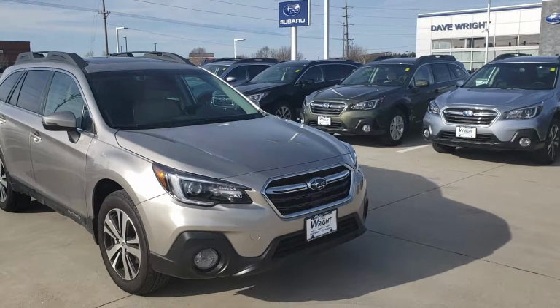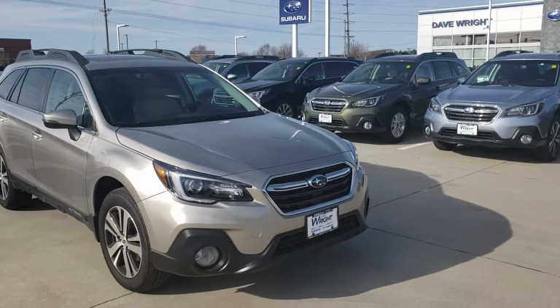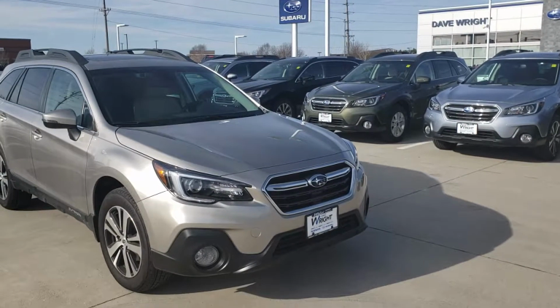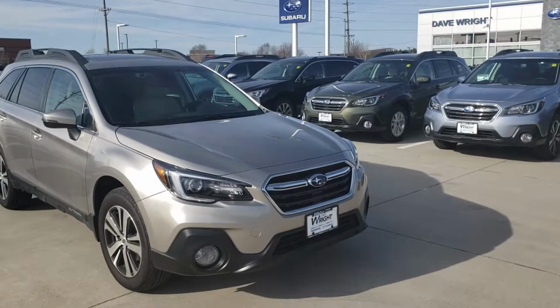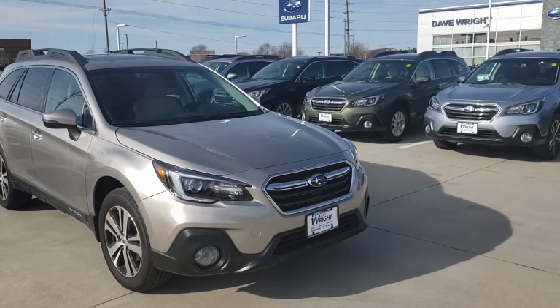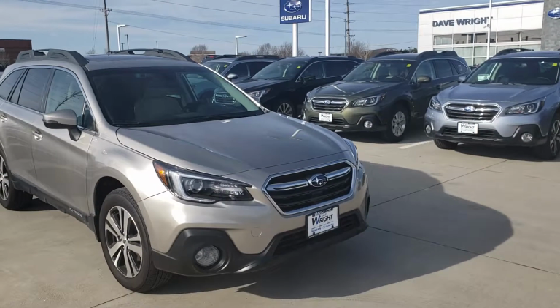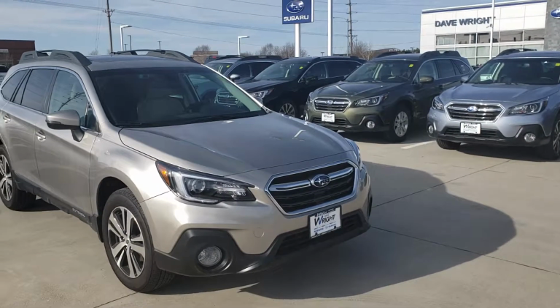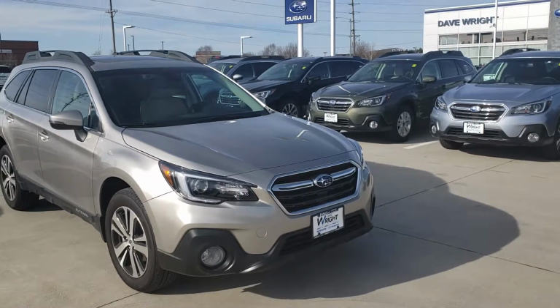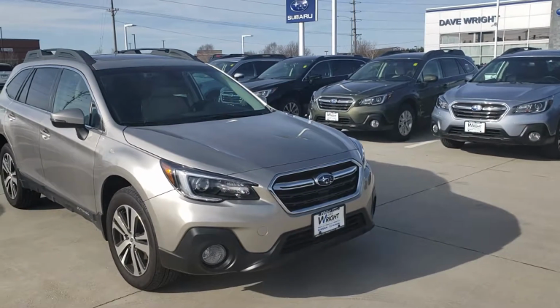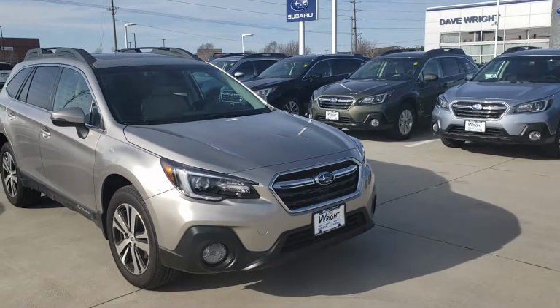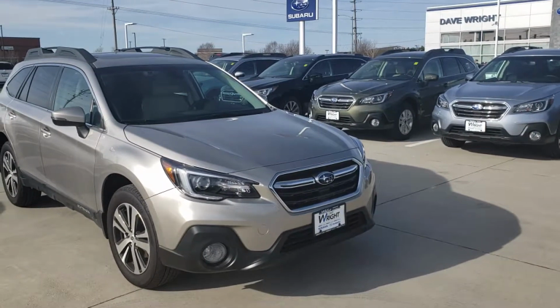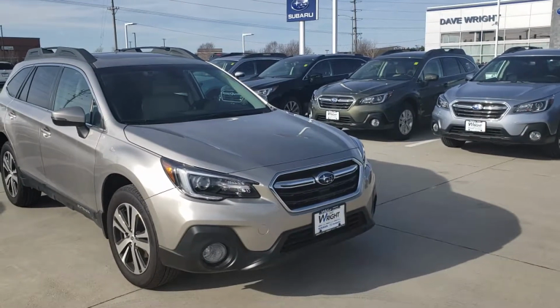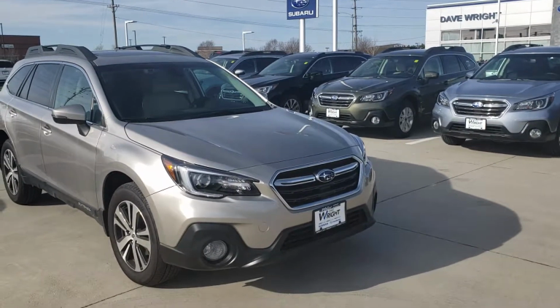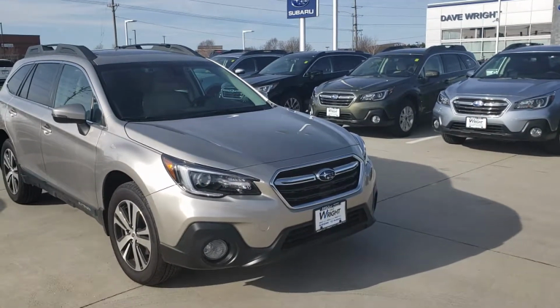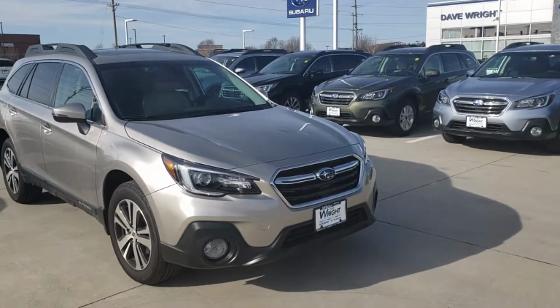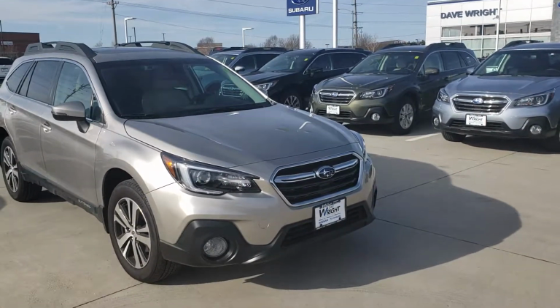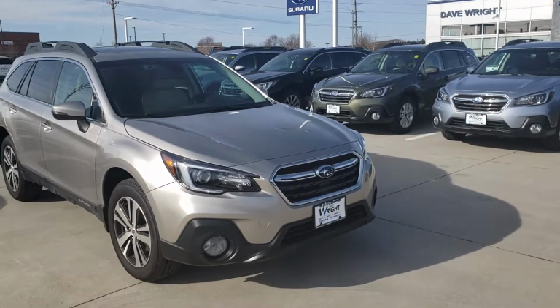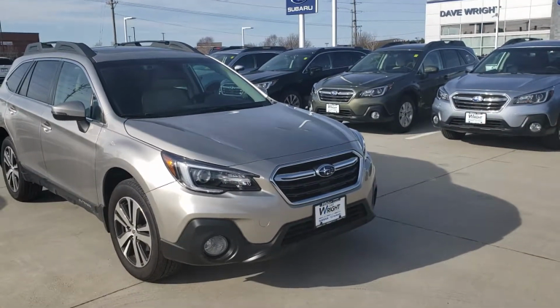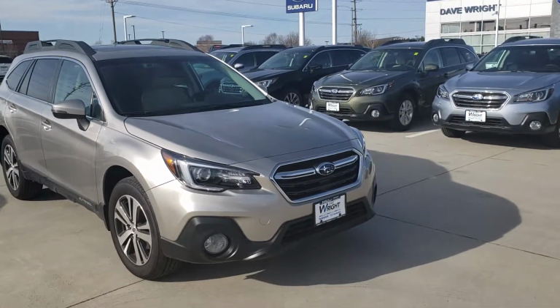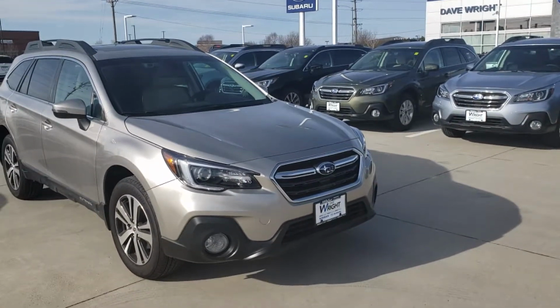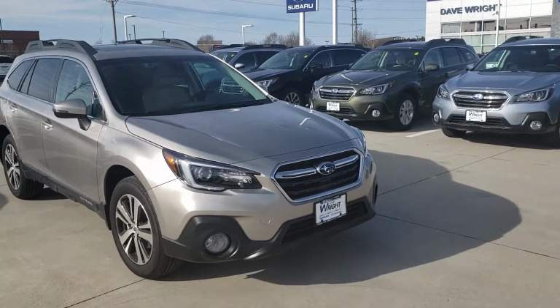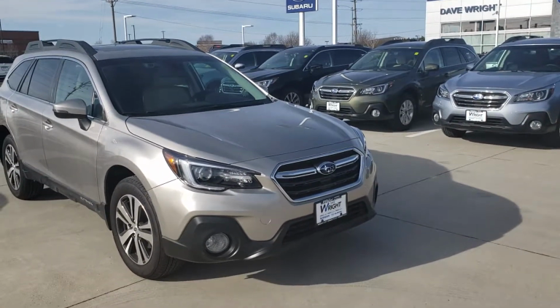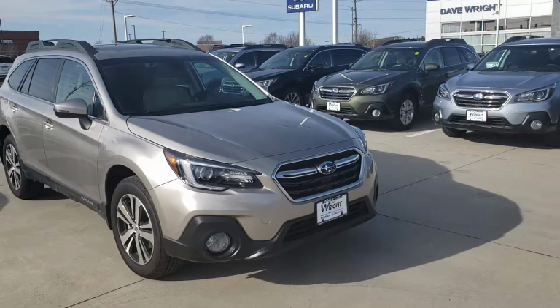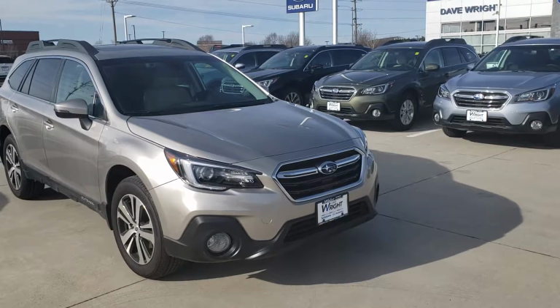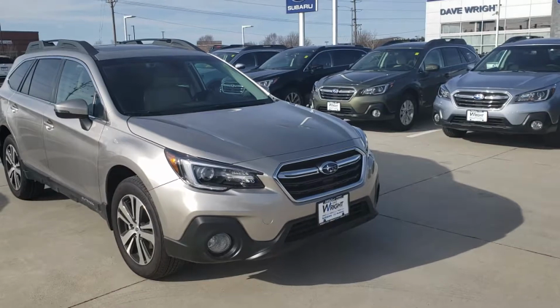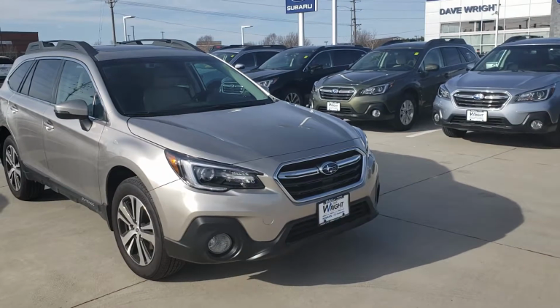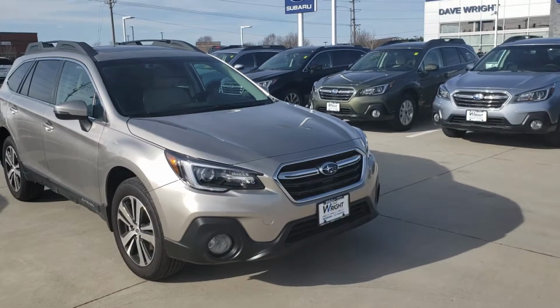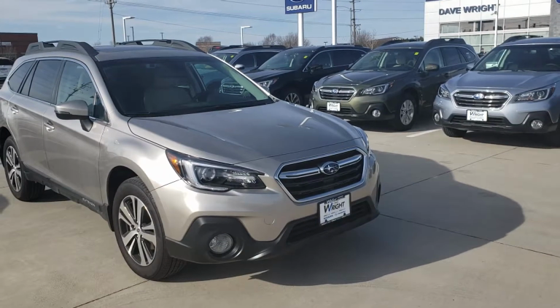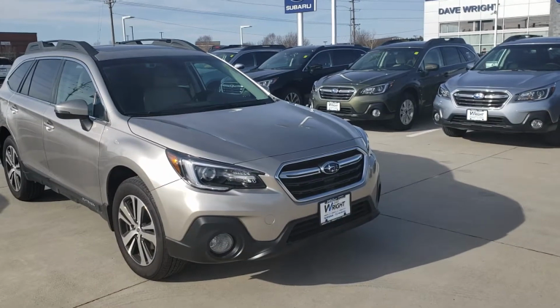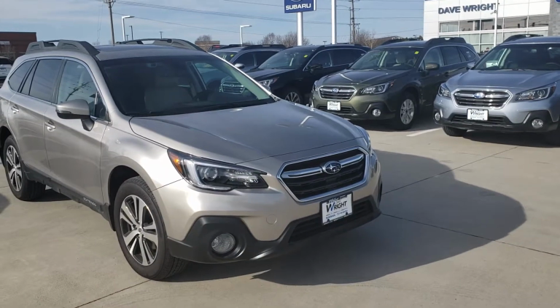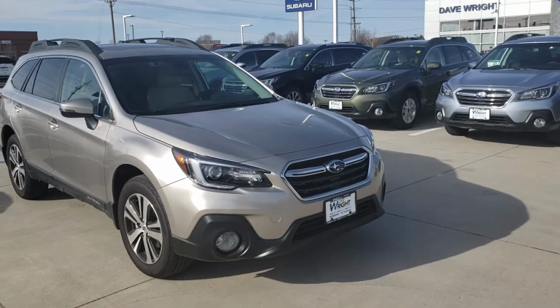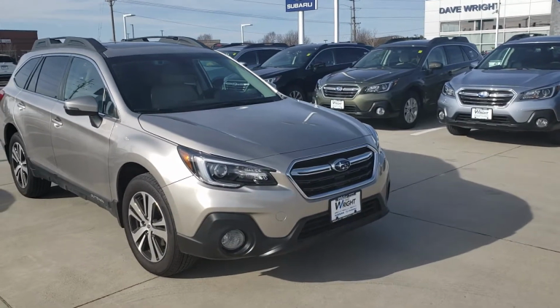Hey Carol, this is Jamie at Dave Wright Nissan Subaru. Just wanted to send you a little video of that Outback Limited you were looking at.